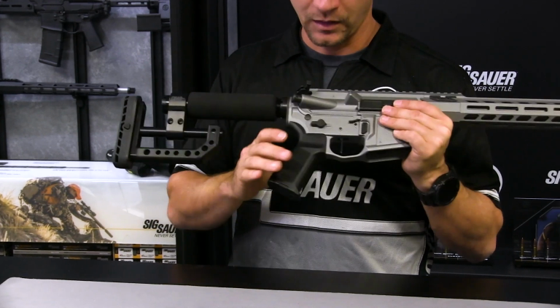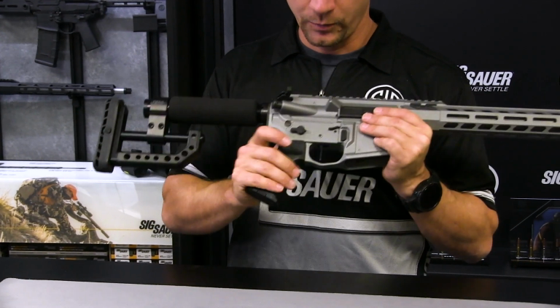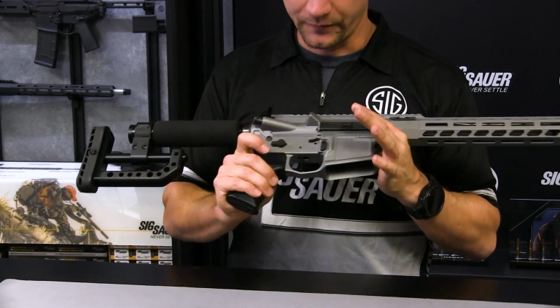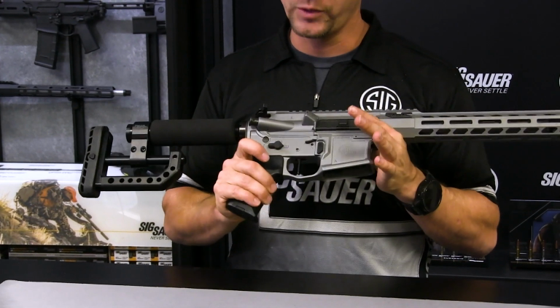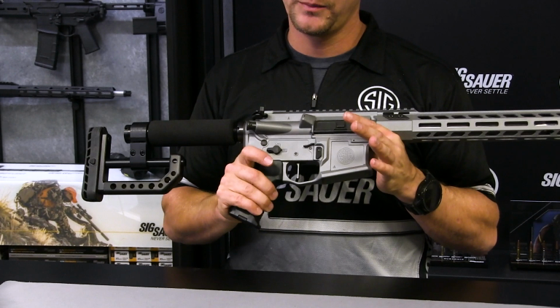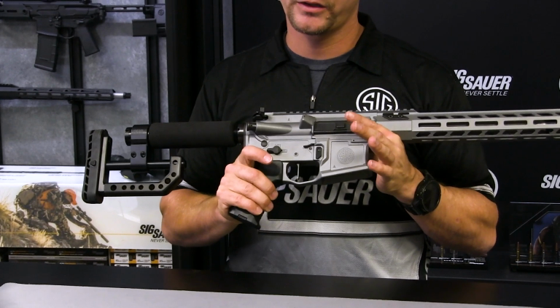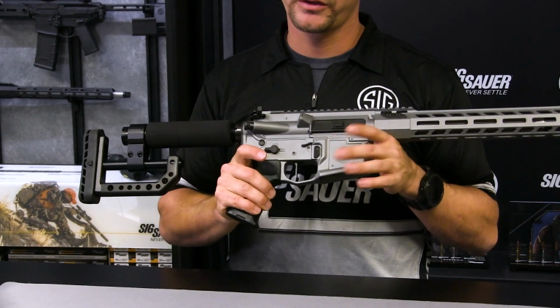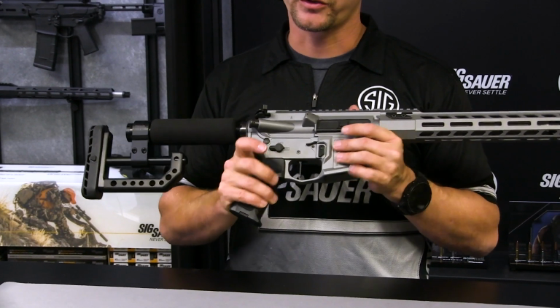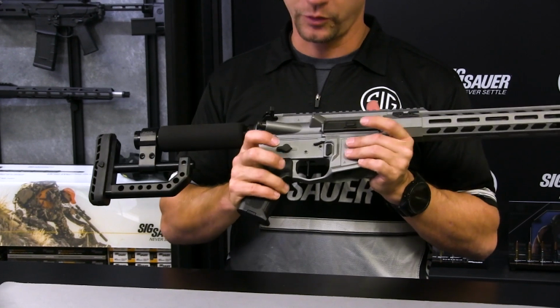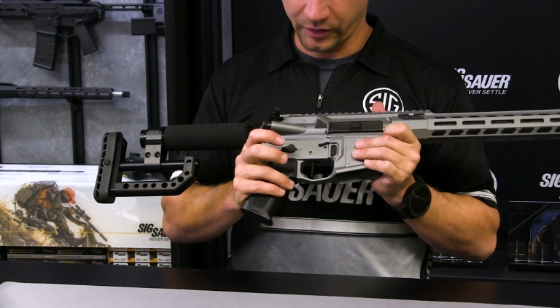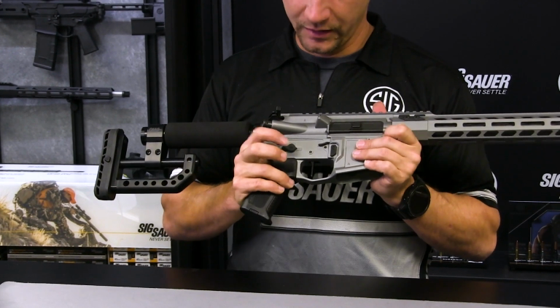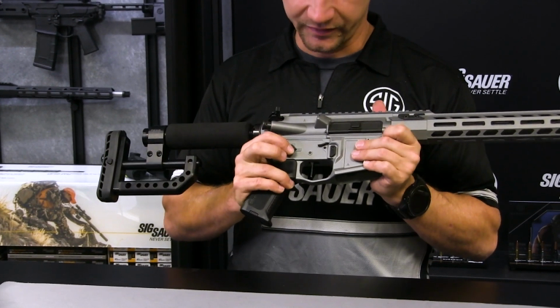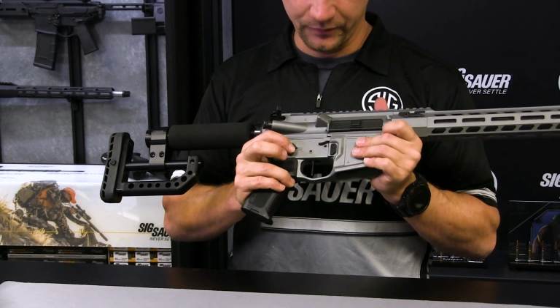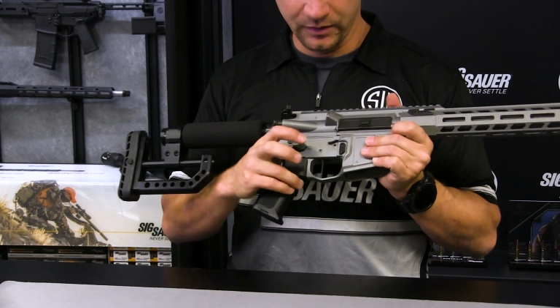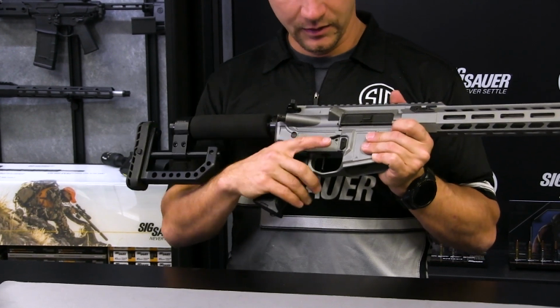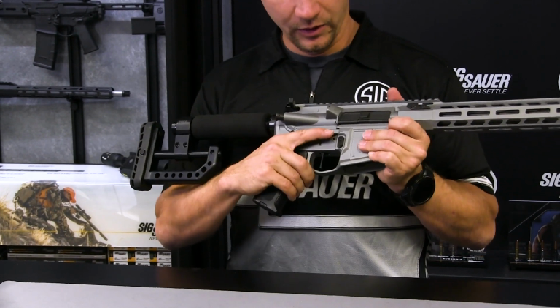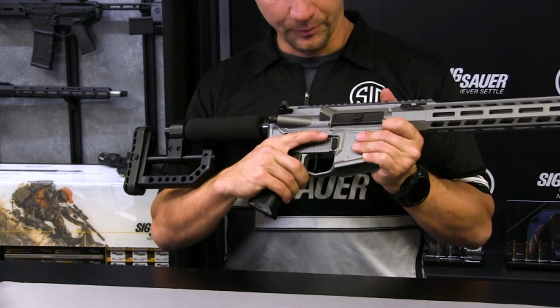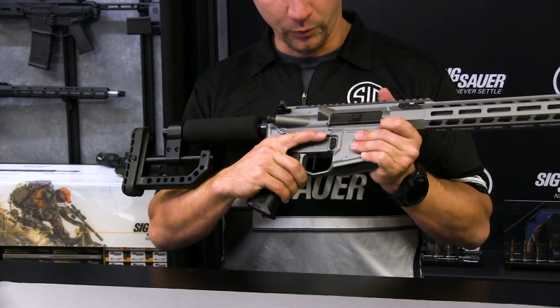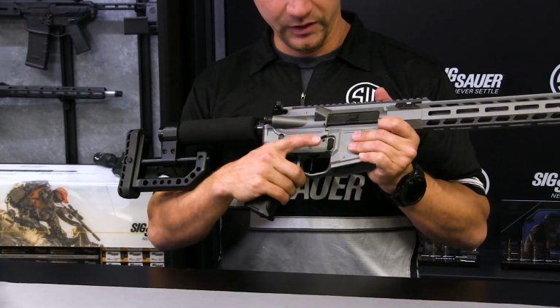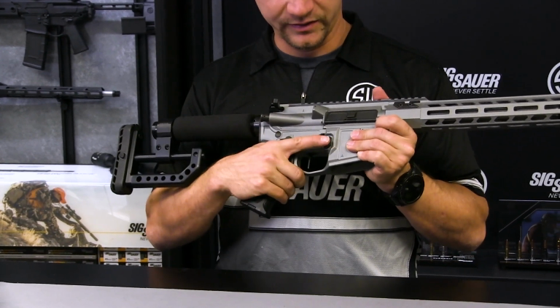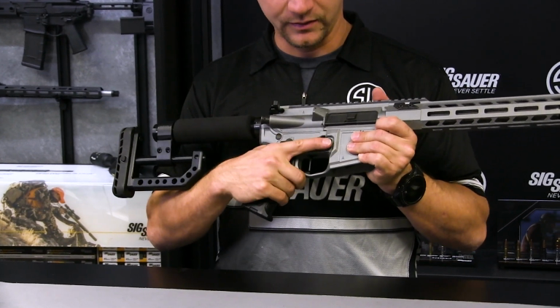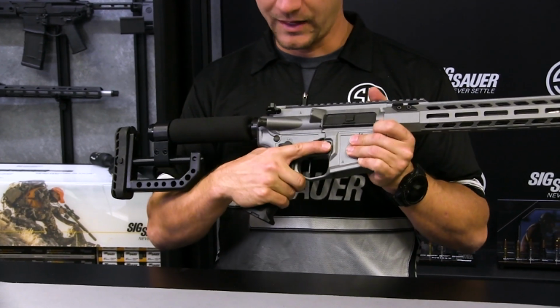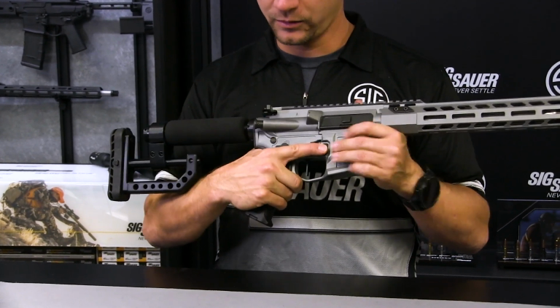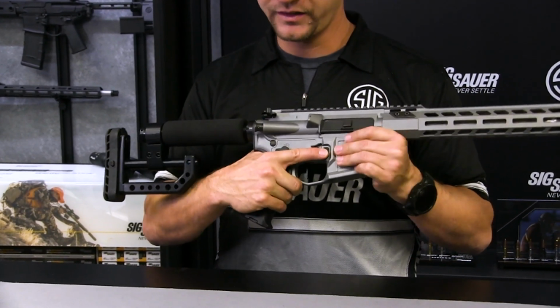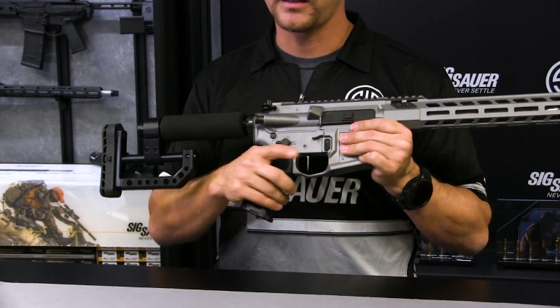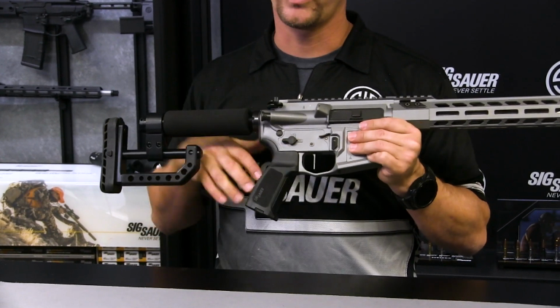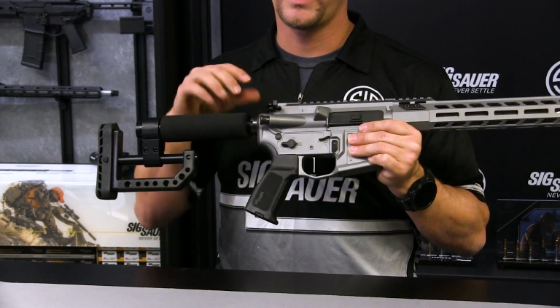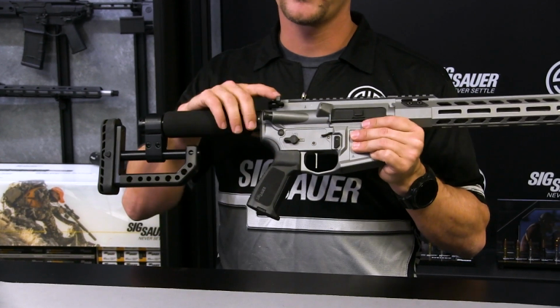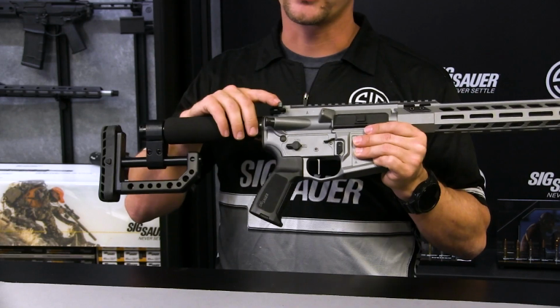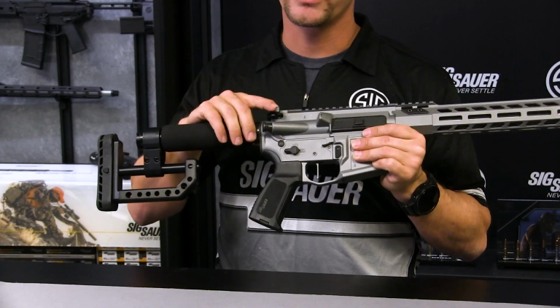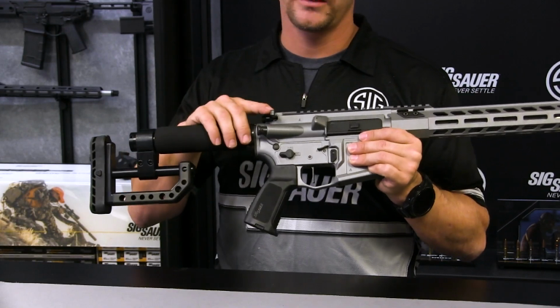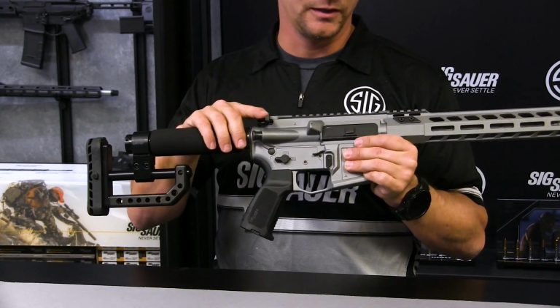We've got fully ambidextrous controls: the safety, the bolt release, the mag release, as well as the charging handle here.